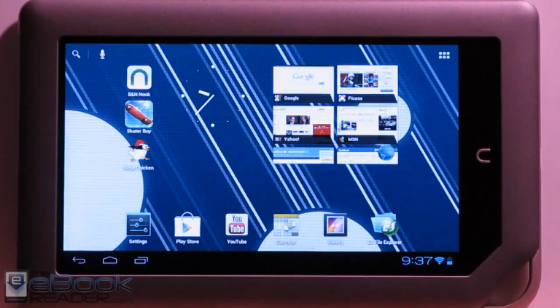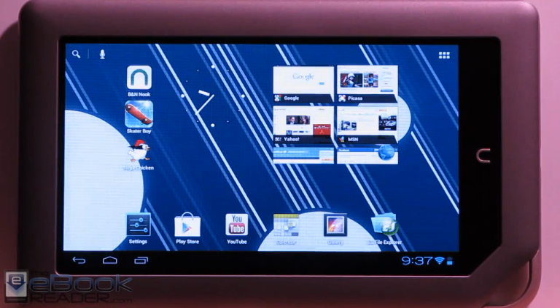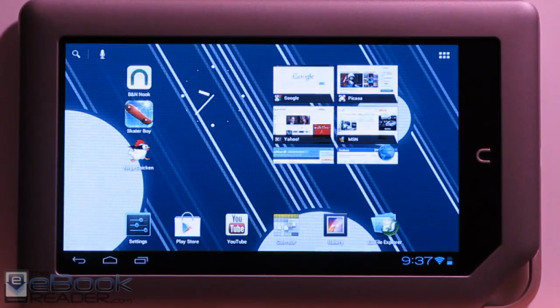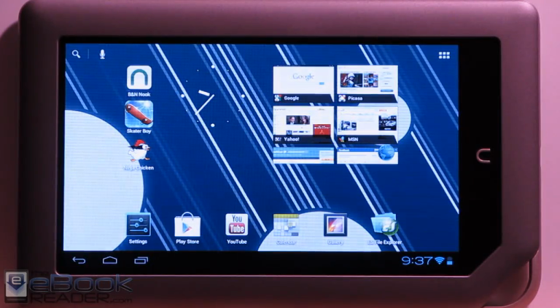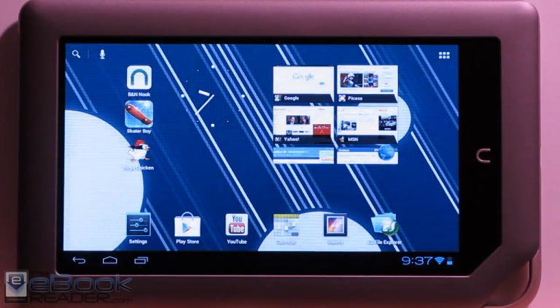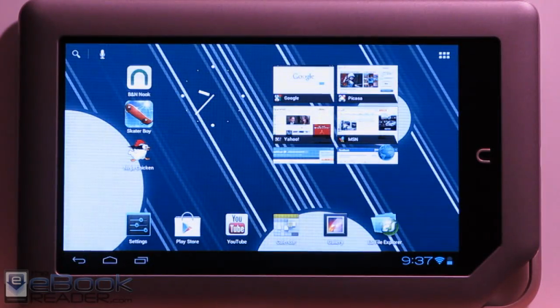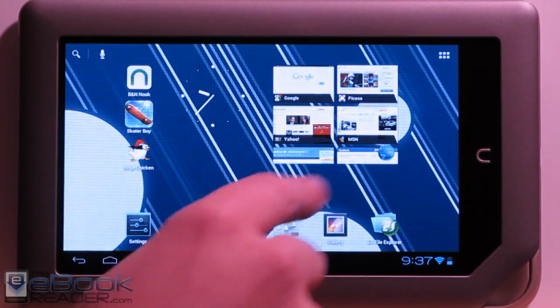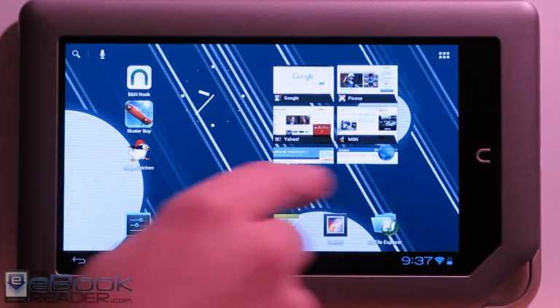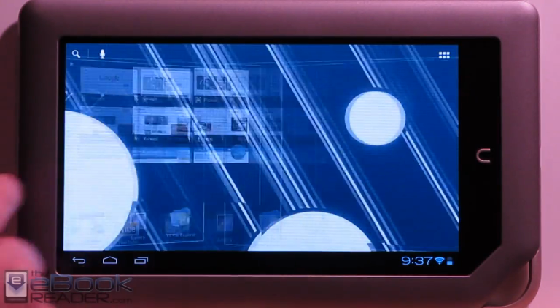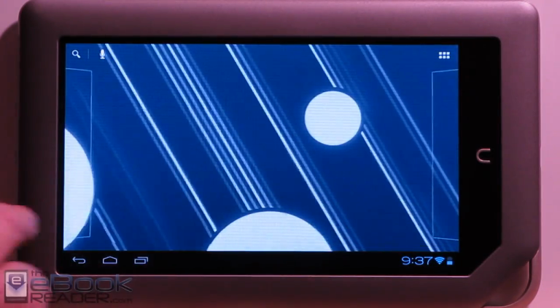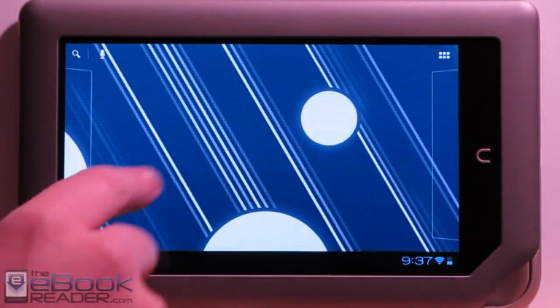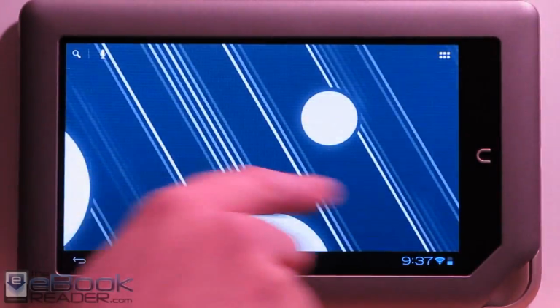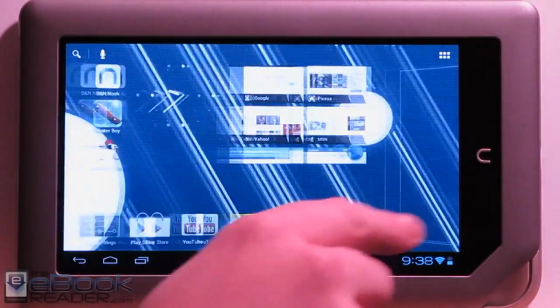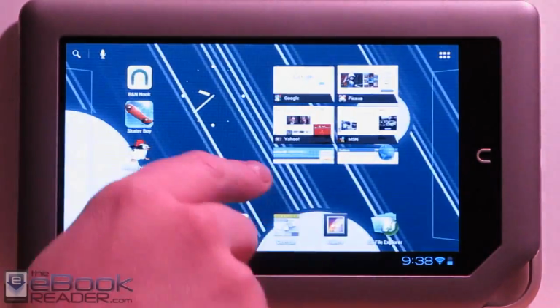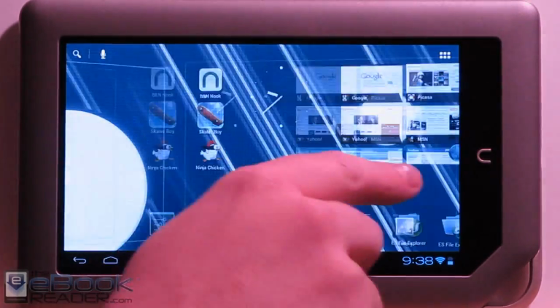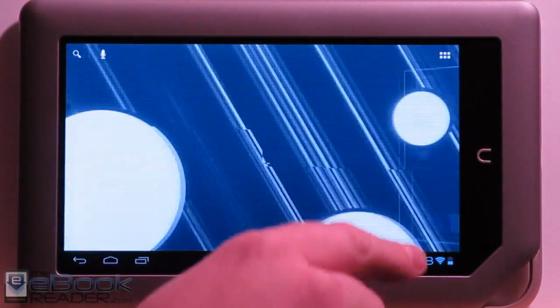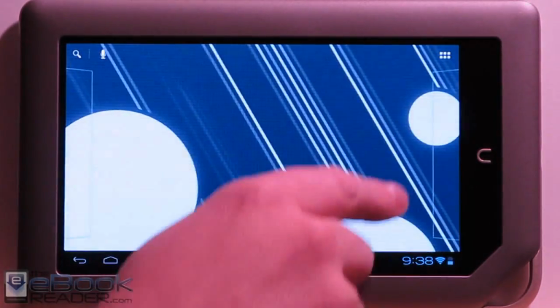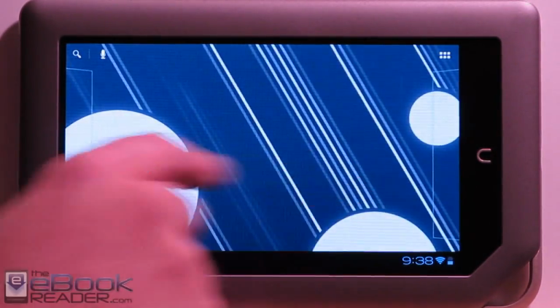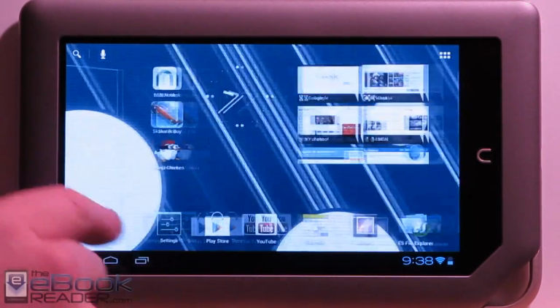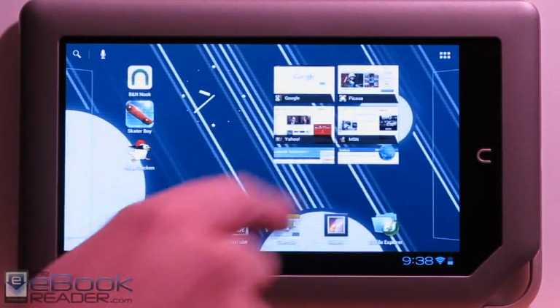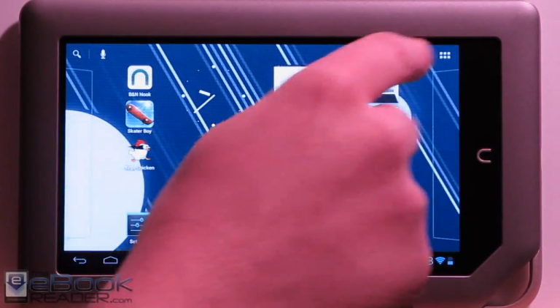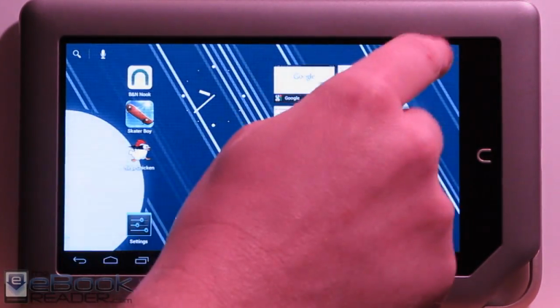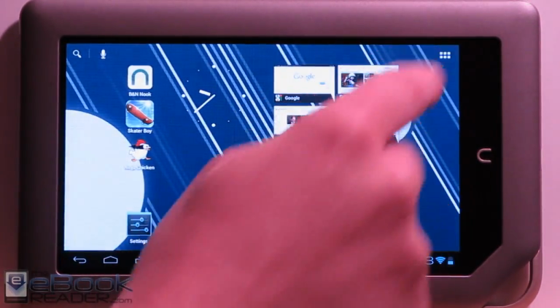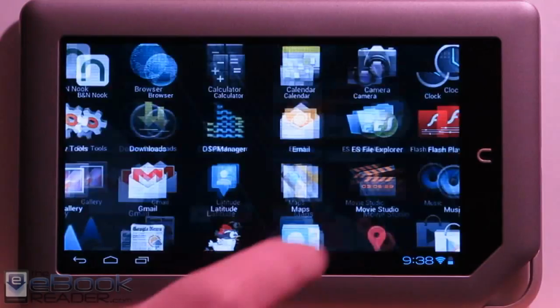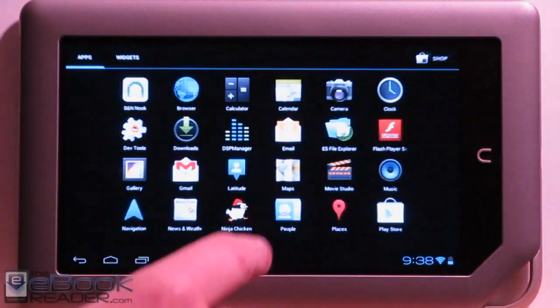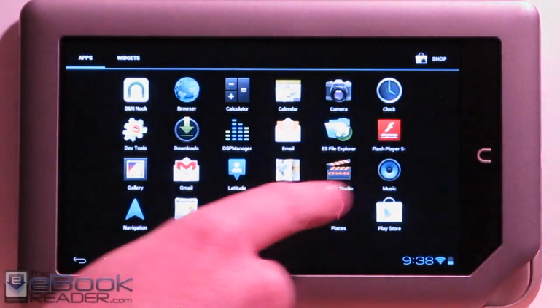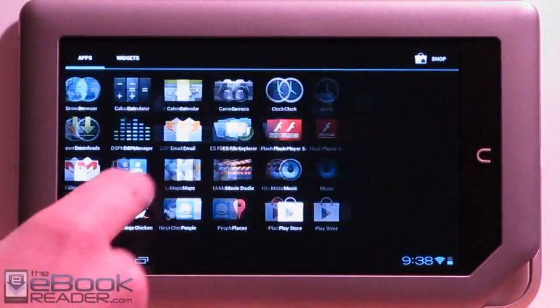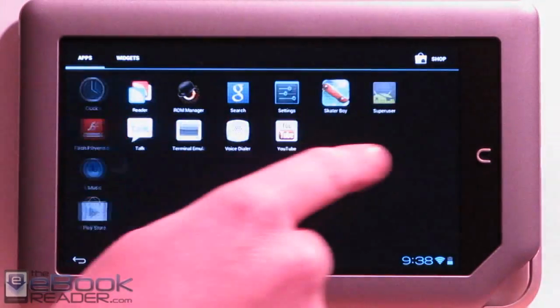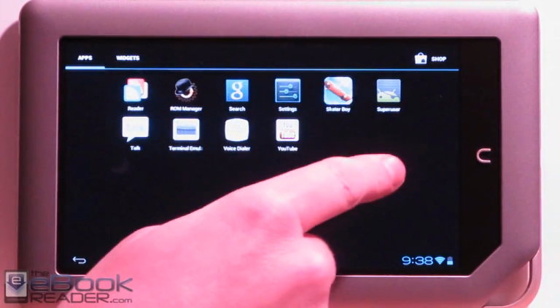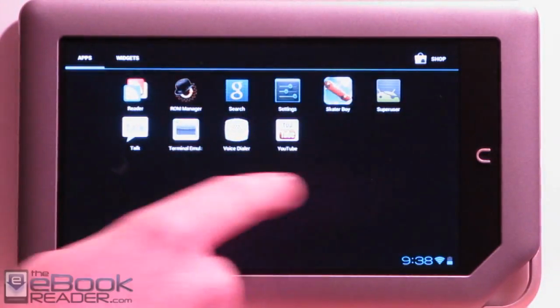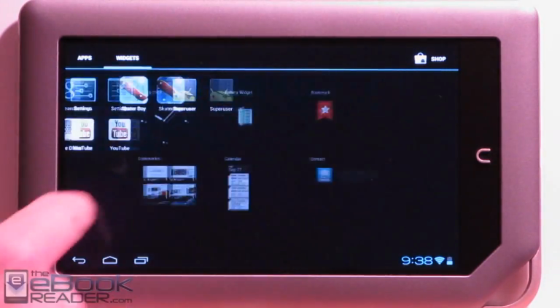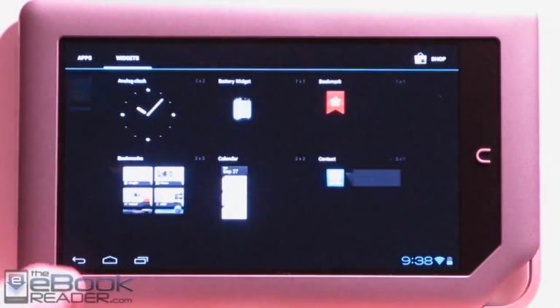Hi everyone, this is Nathan with ebookreader.com. I thought I'd go ahead and give you guys a tour of Android 4.0 on the Nook tablet today.